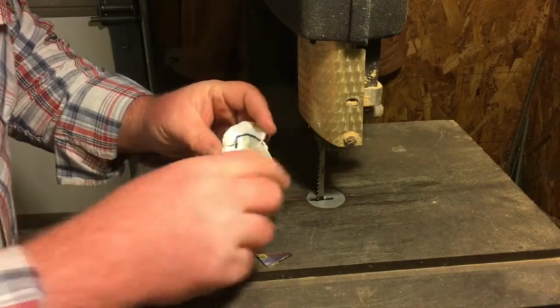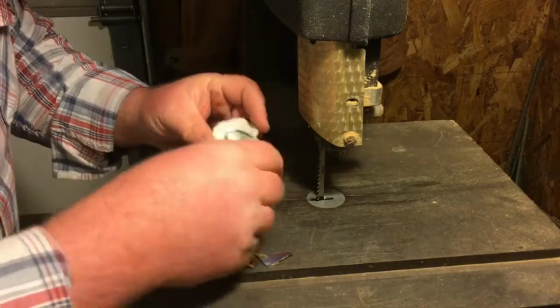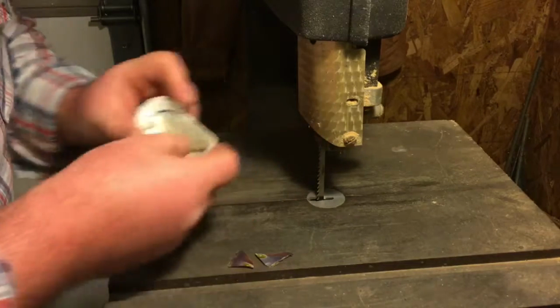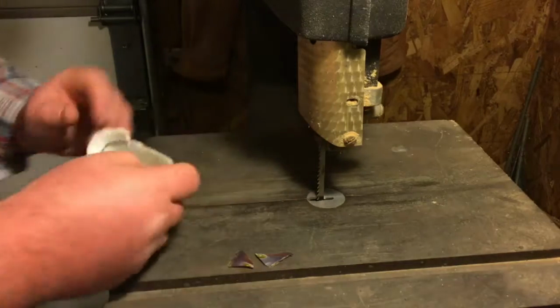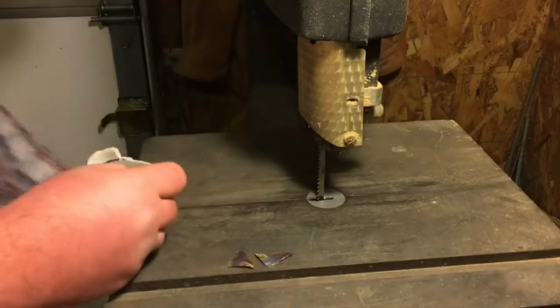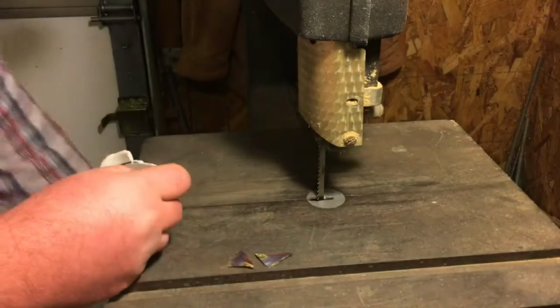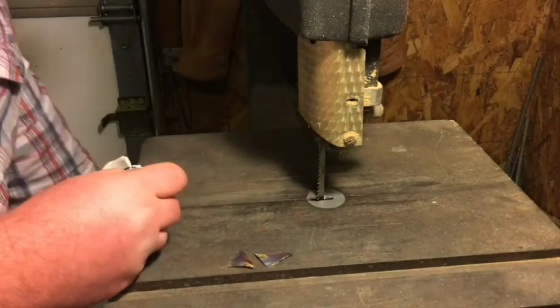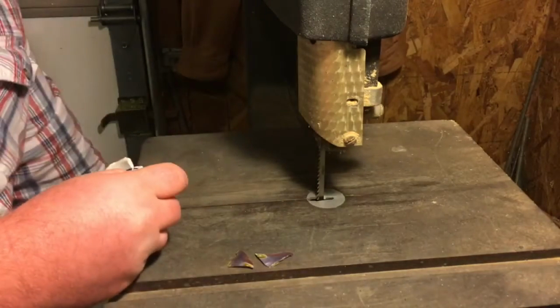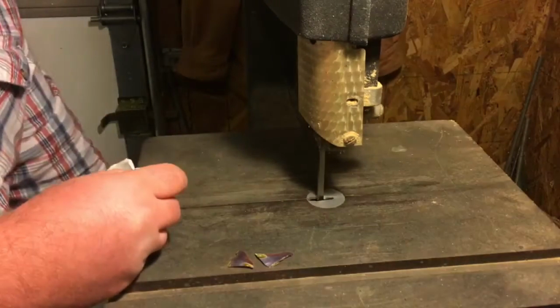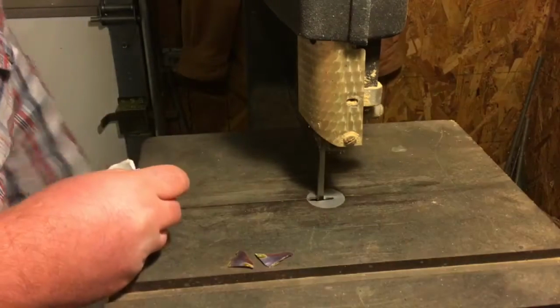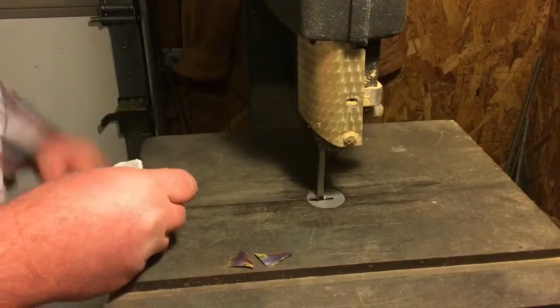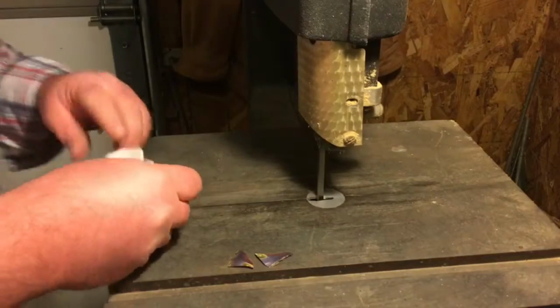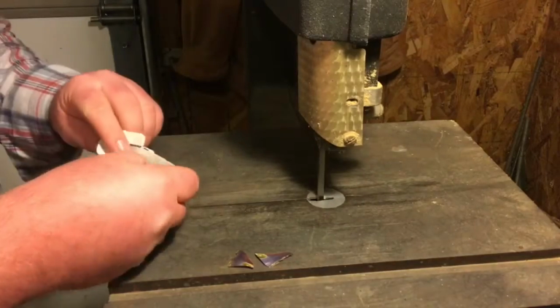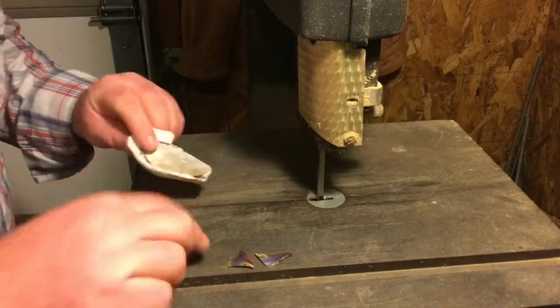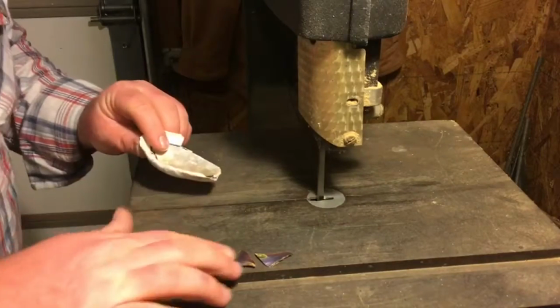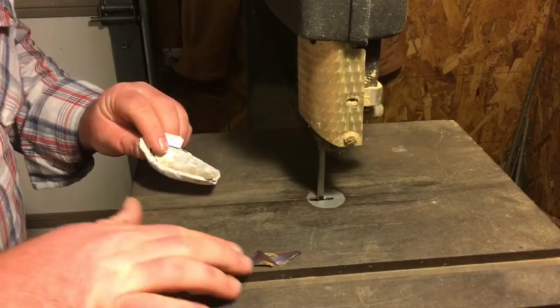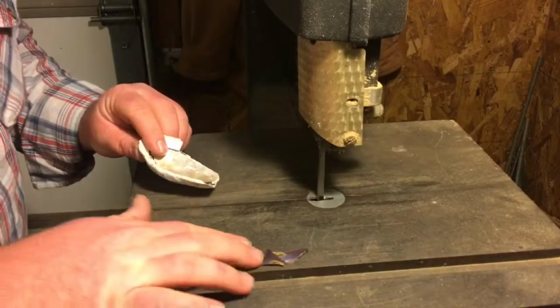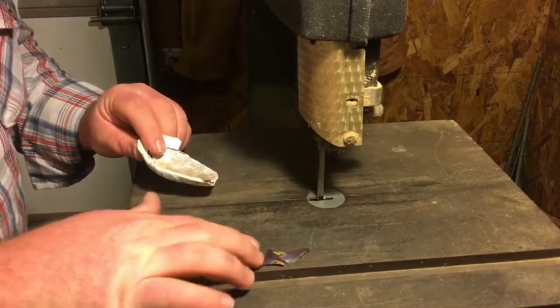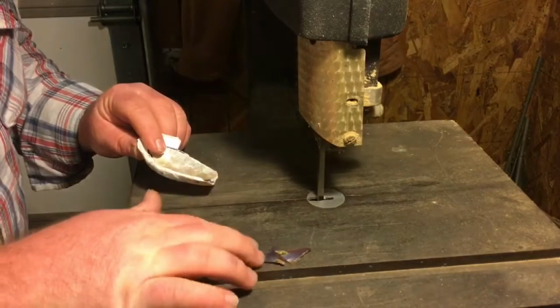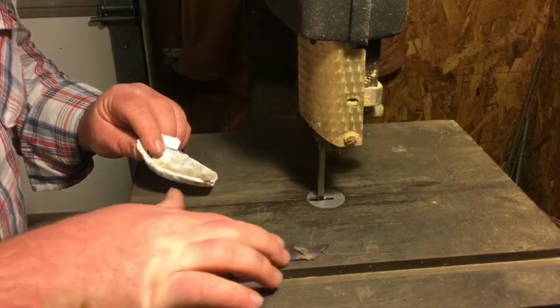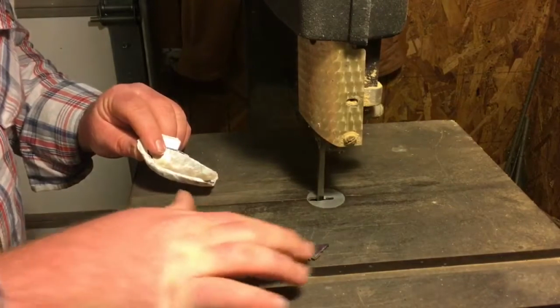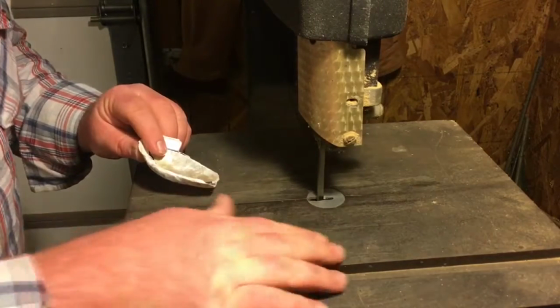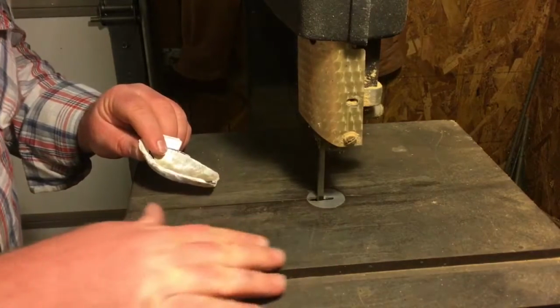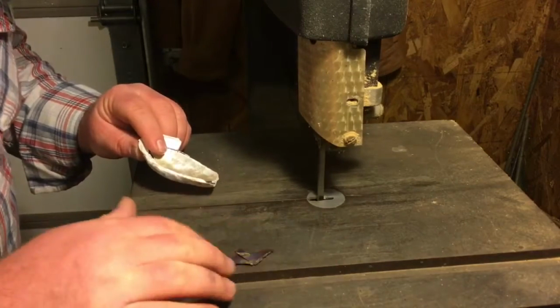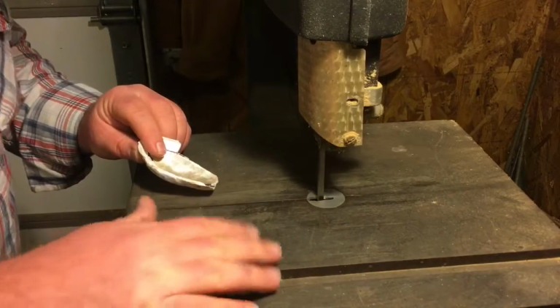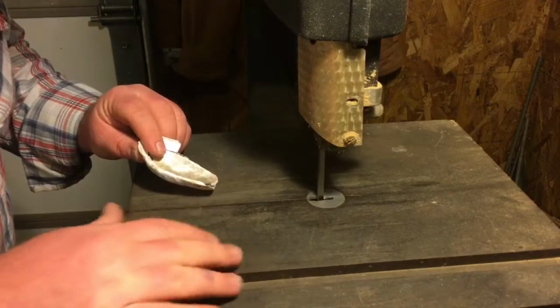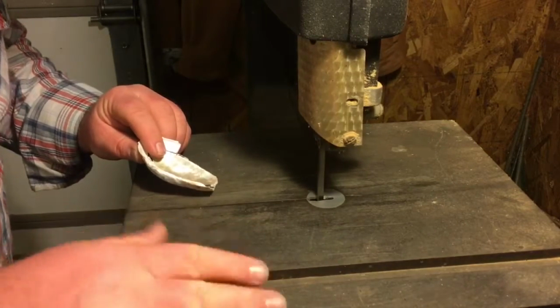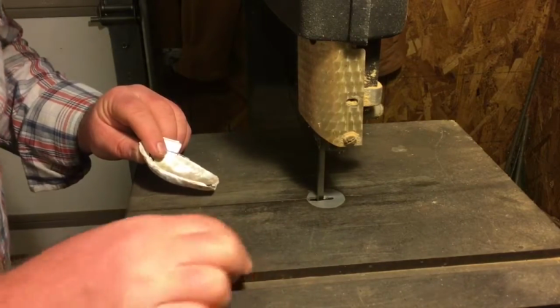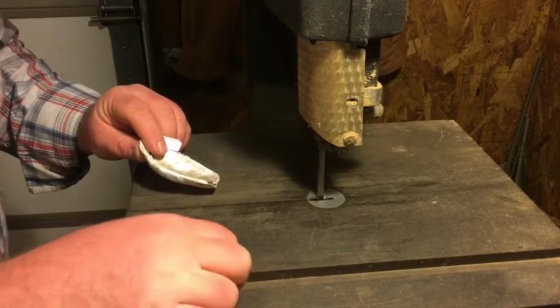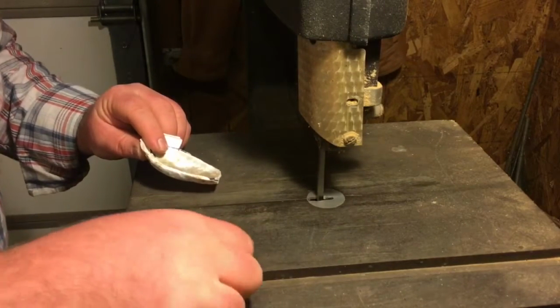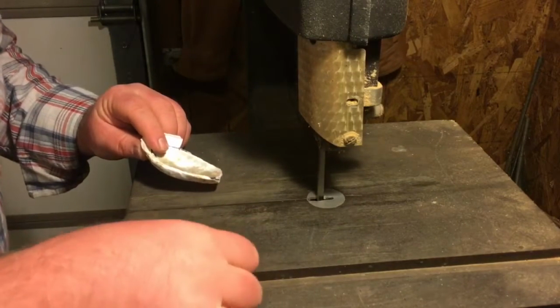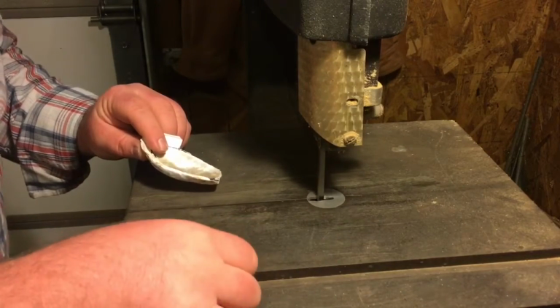I'm going to get cut in here, turn this on, and here's some of those chips I was using — I'll show you those later.